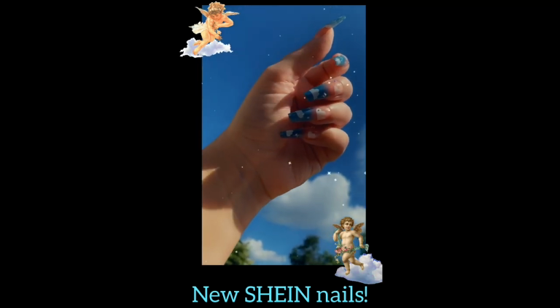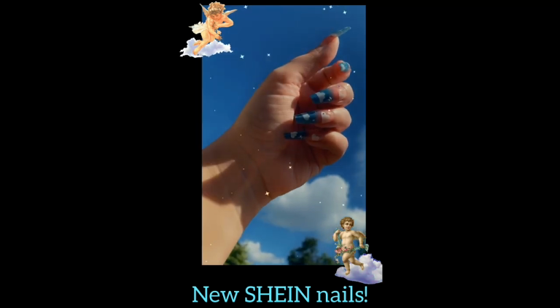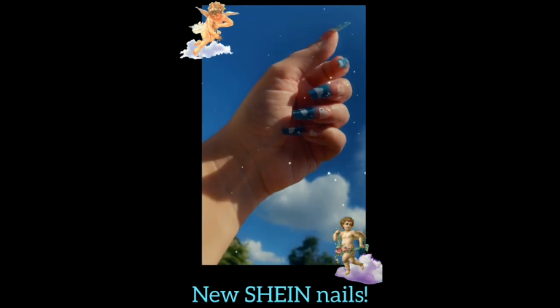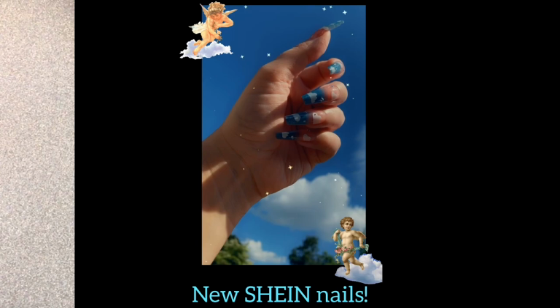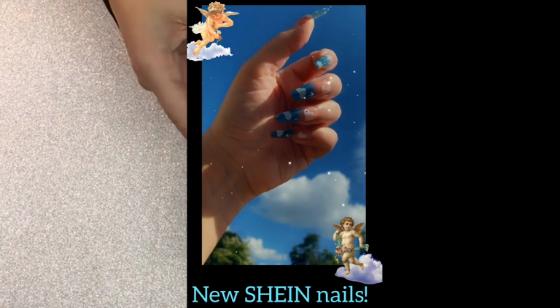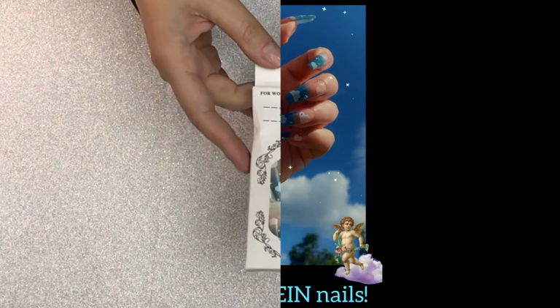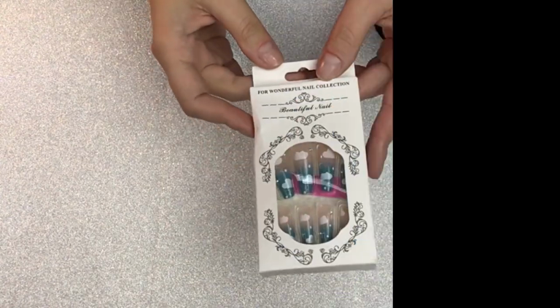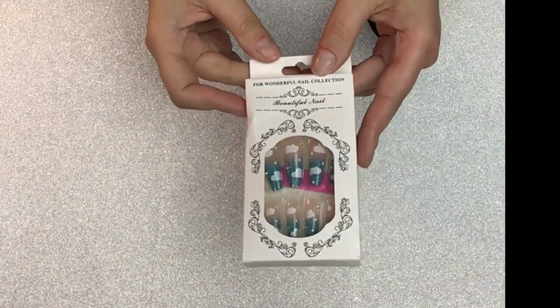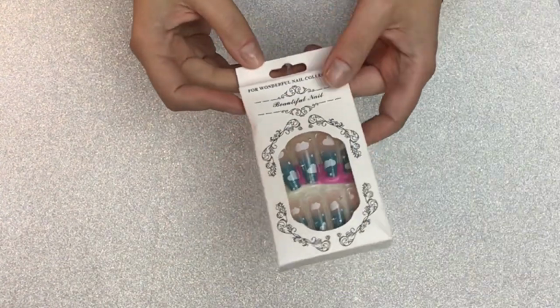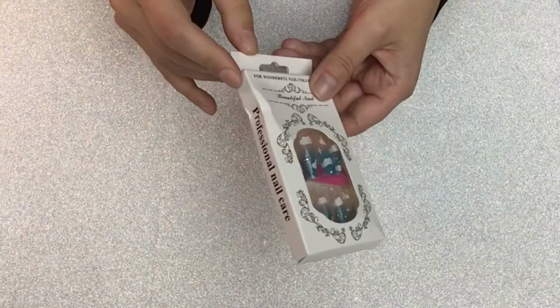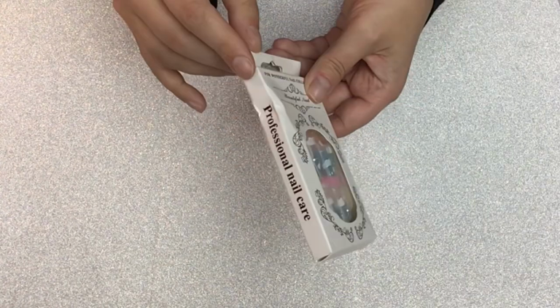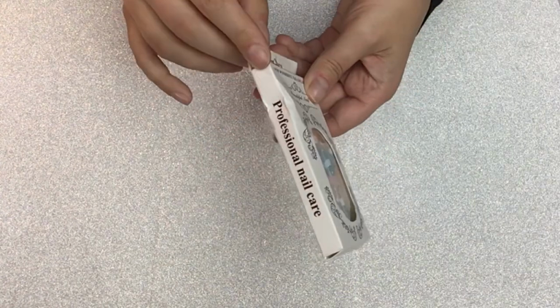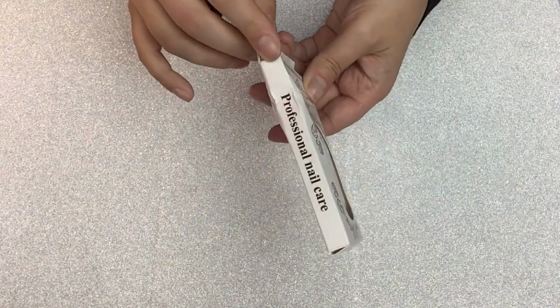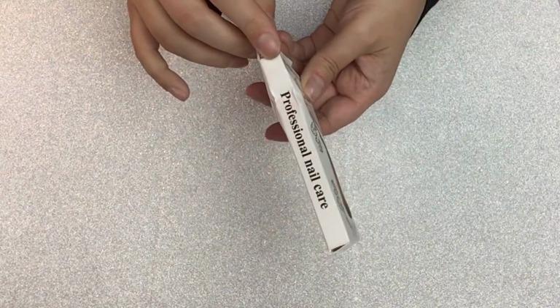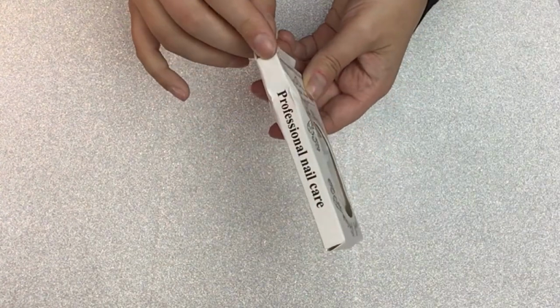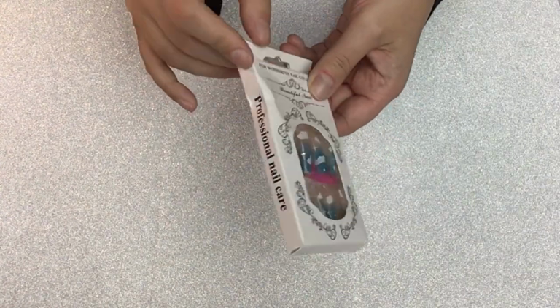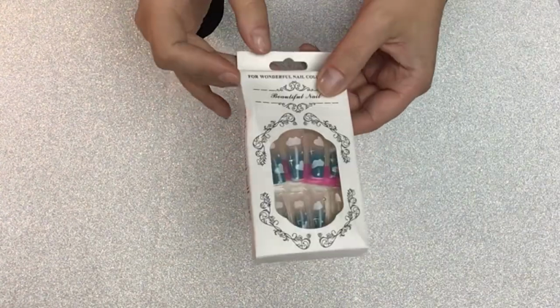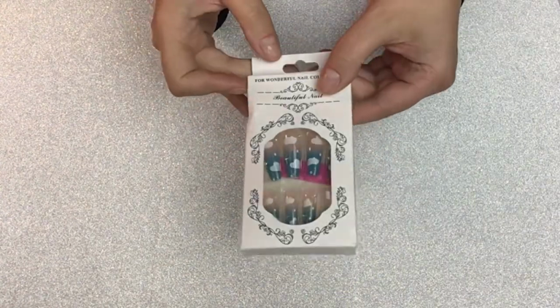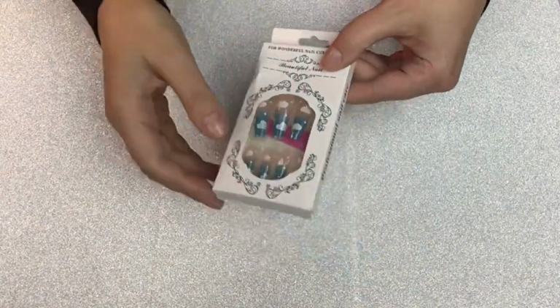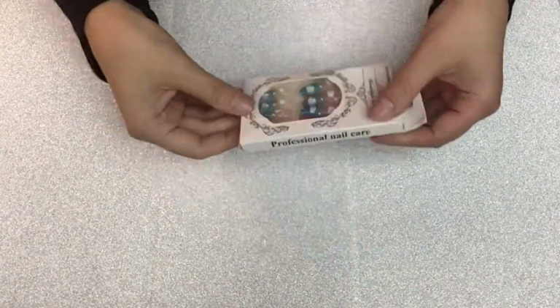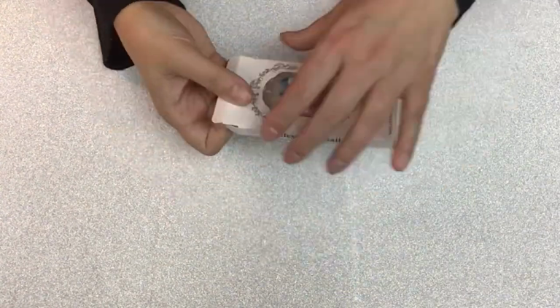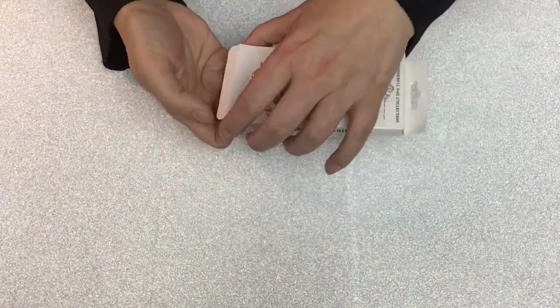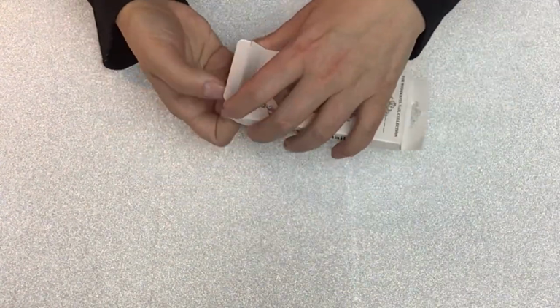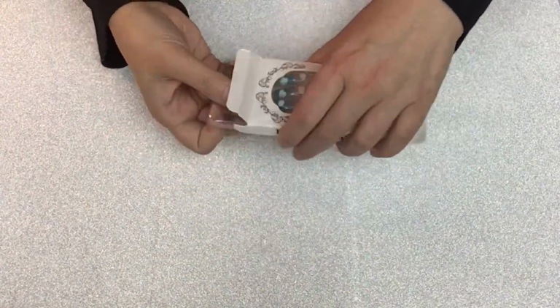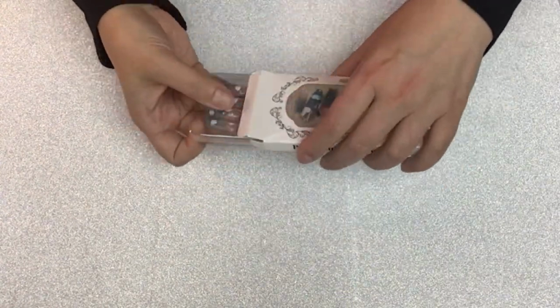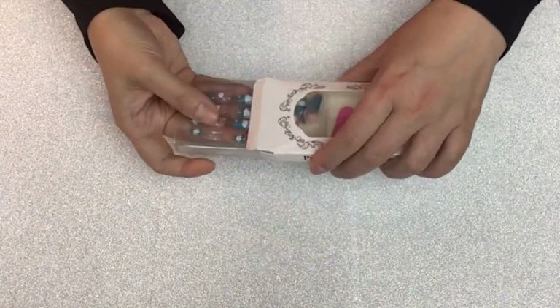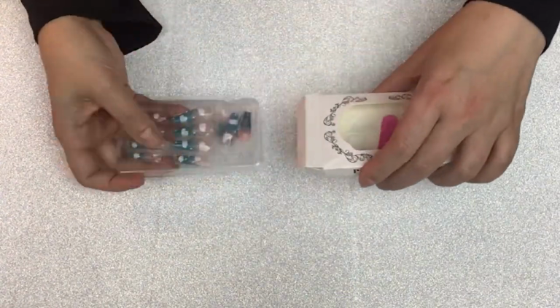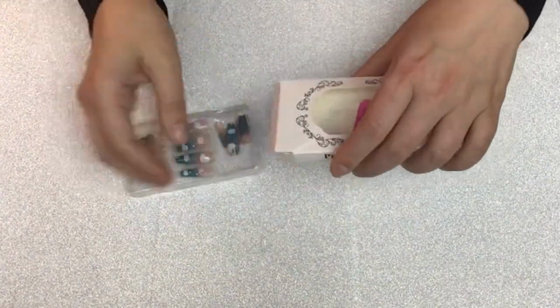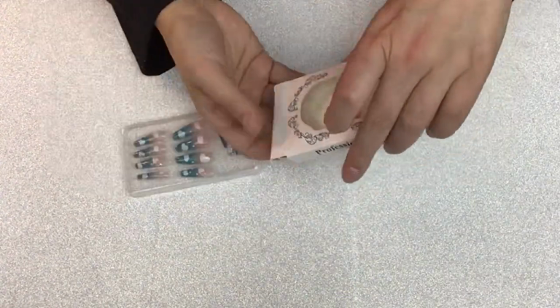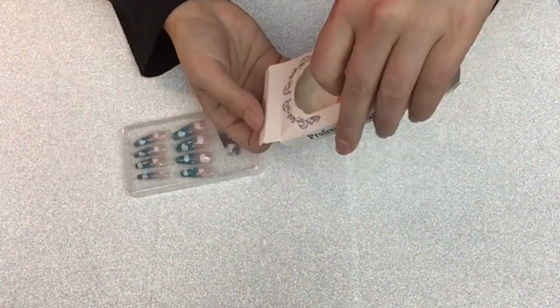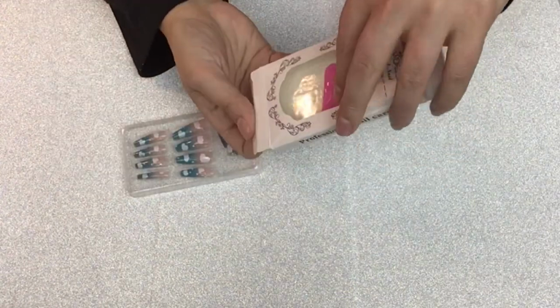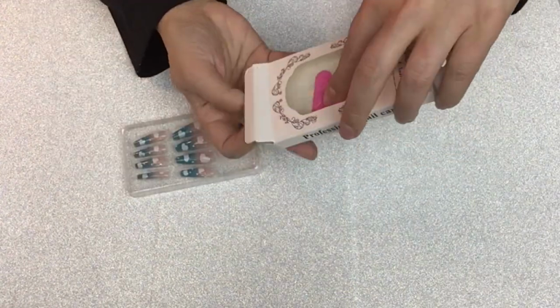Hello, welcome back to Beauty Kitty Studios. I'm going to show these super cute cloud nails from Shein.